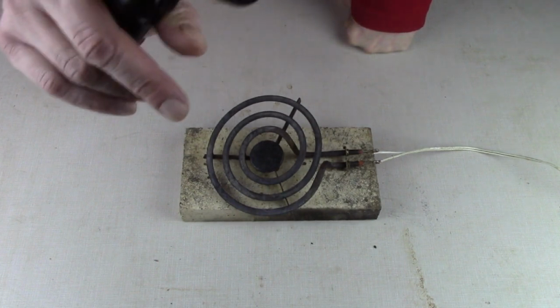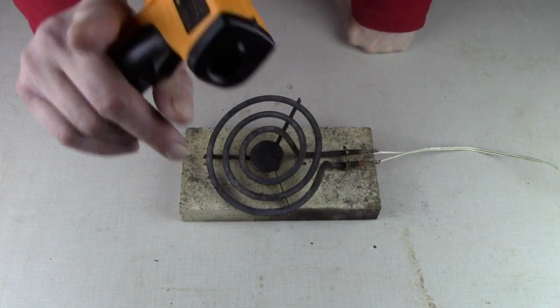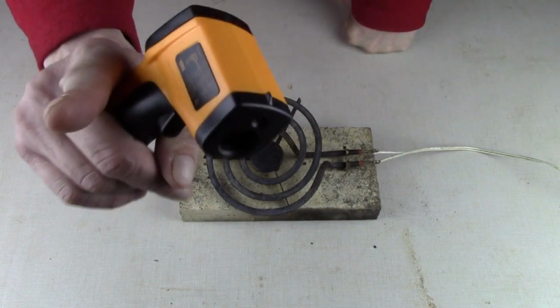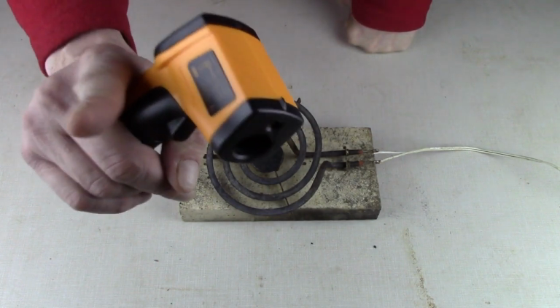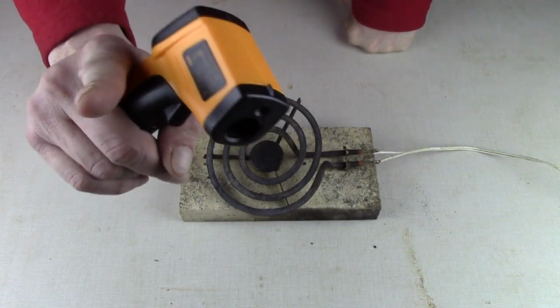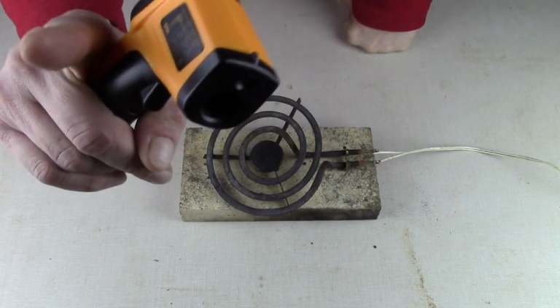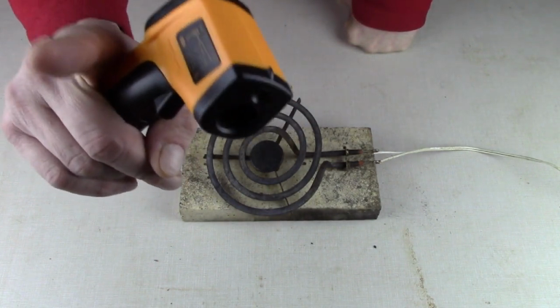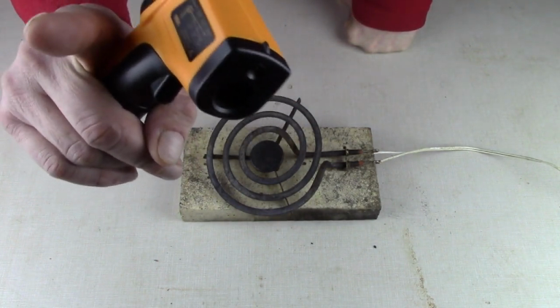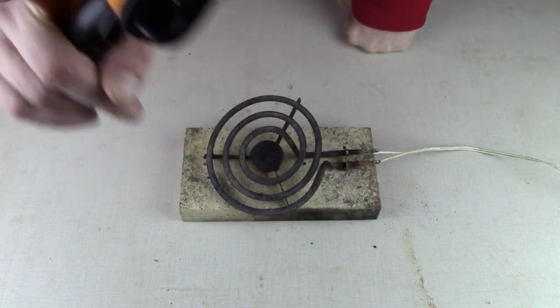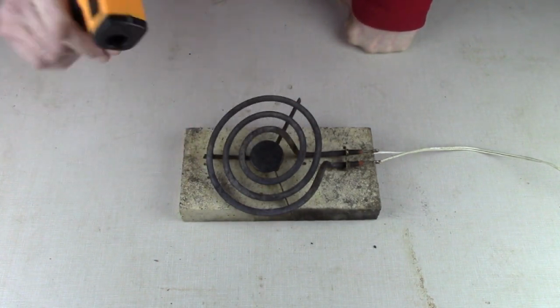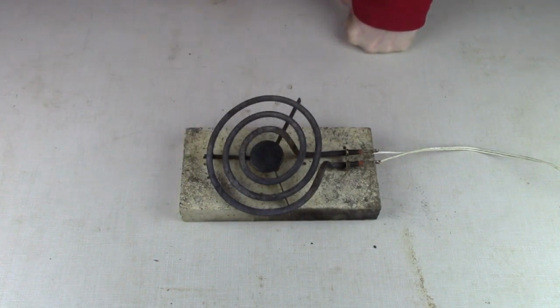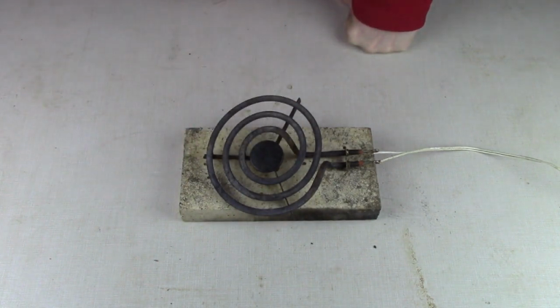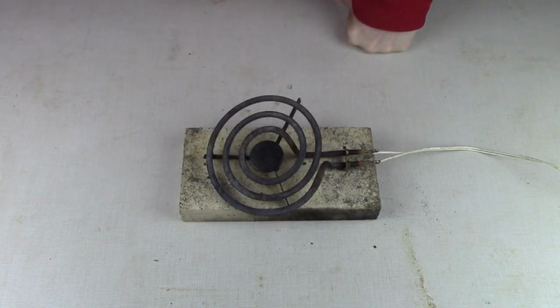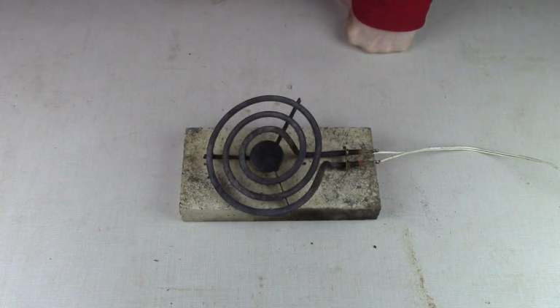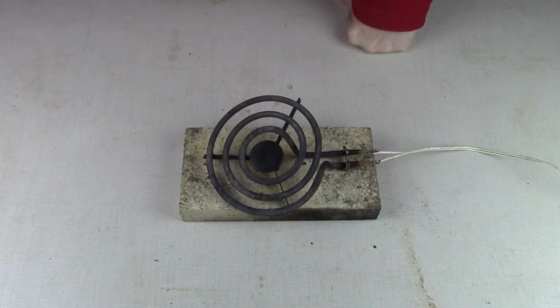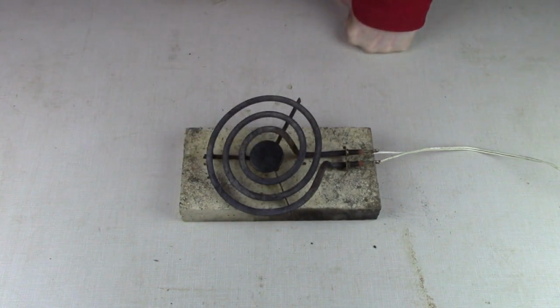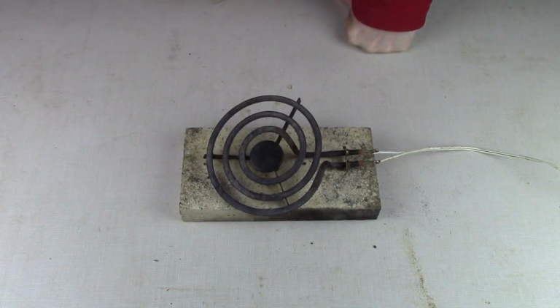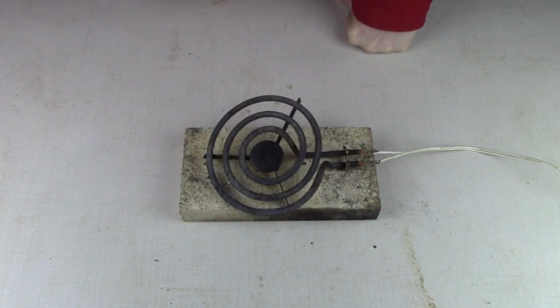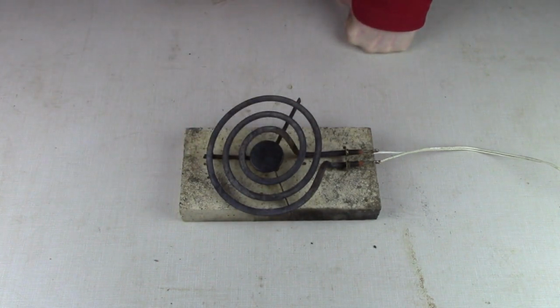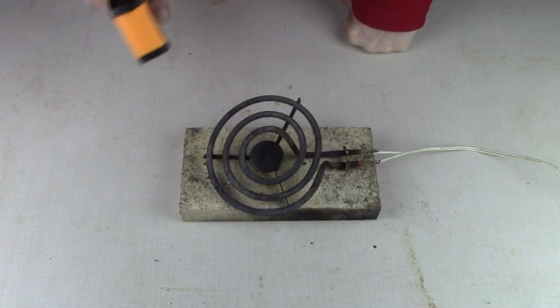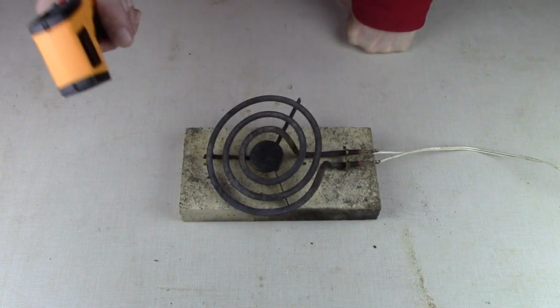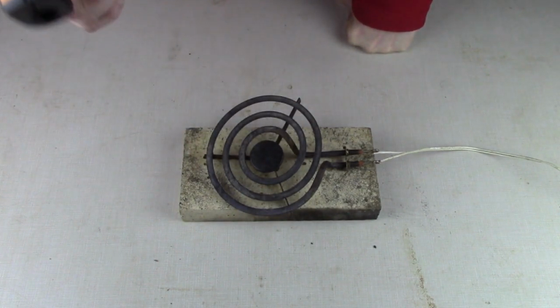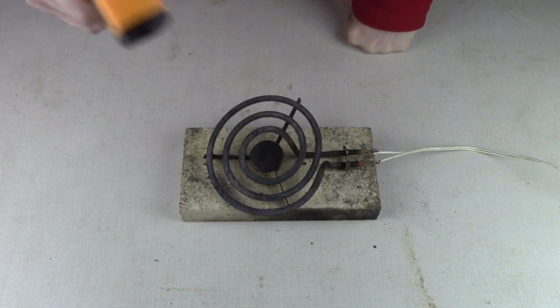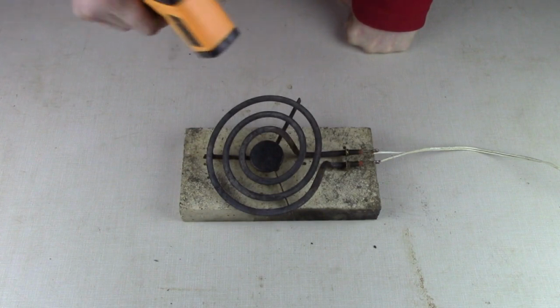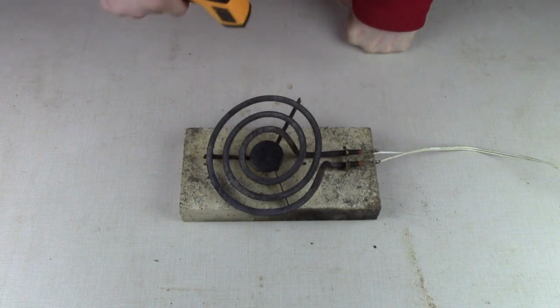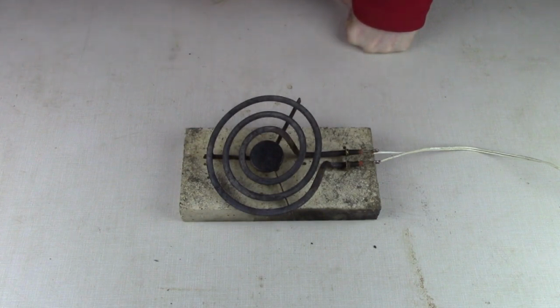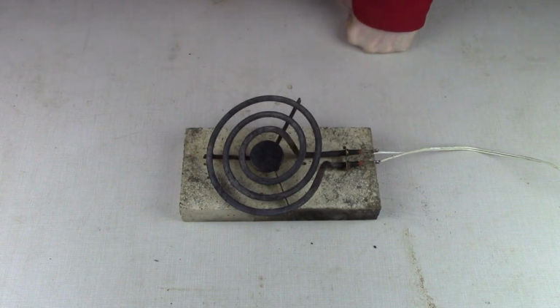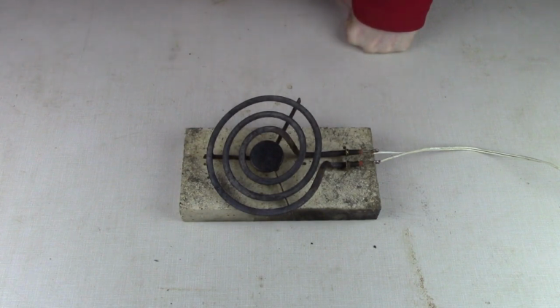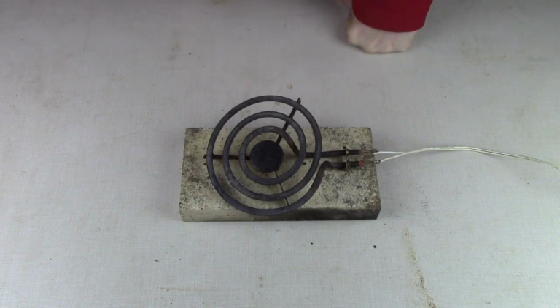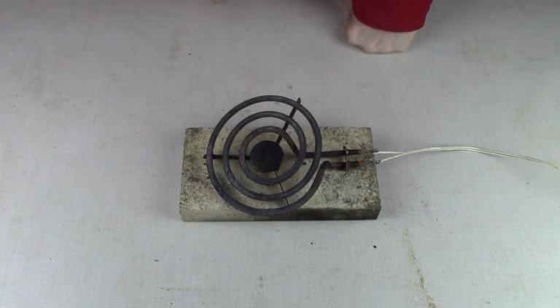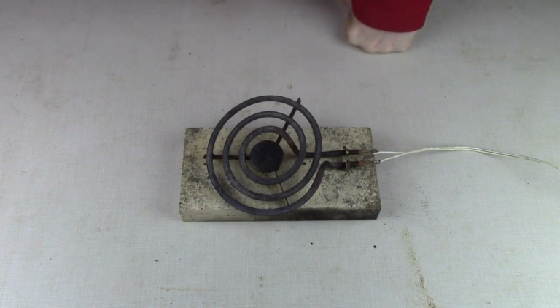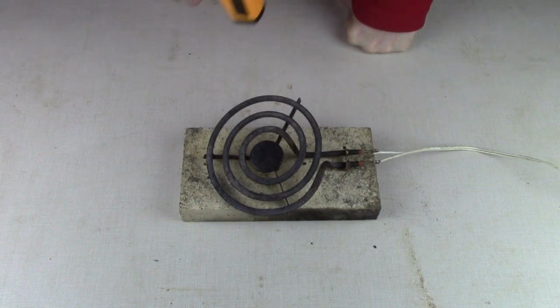Right about here you should be seeing what the final temp is. Thanks for joining us here today.